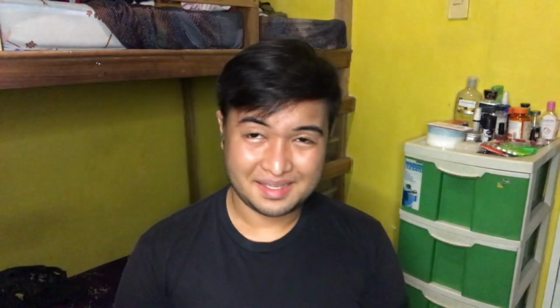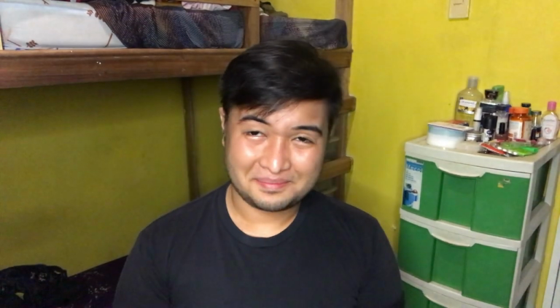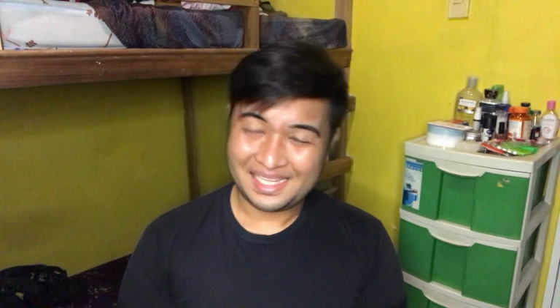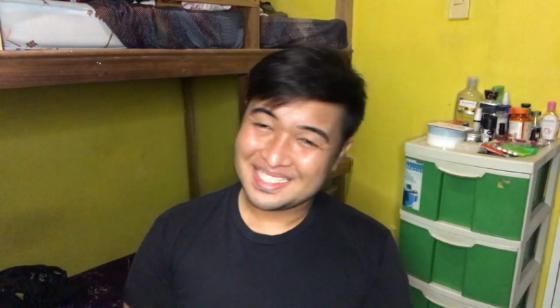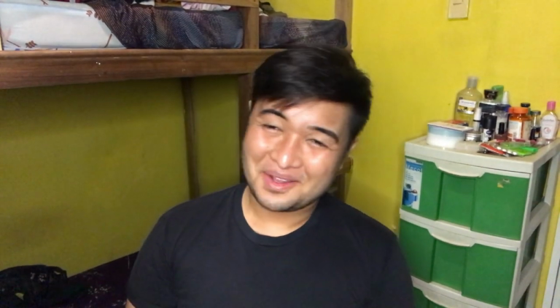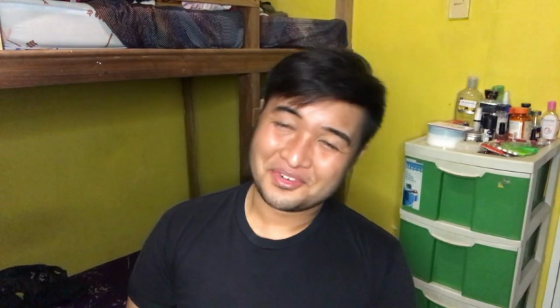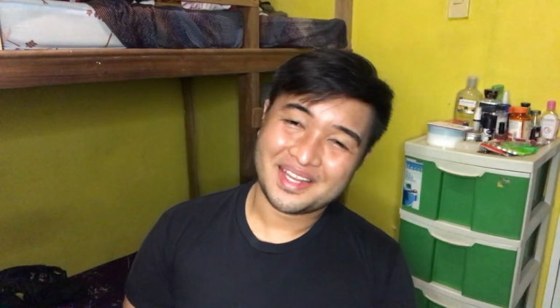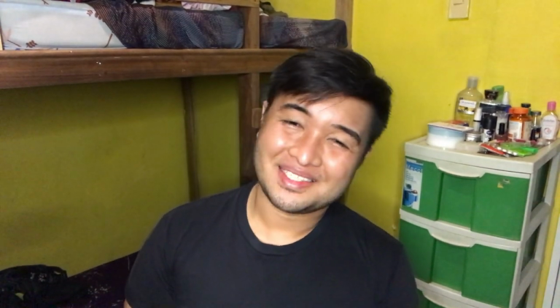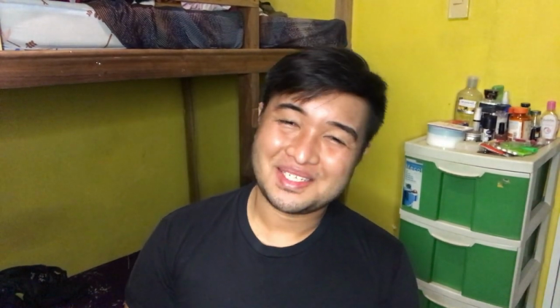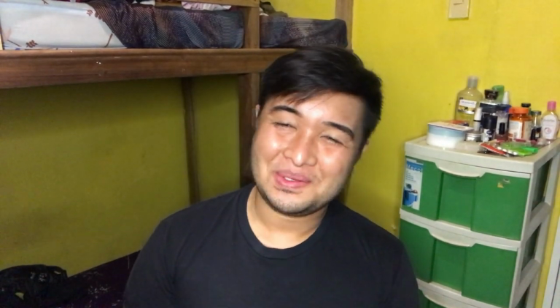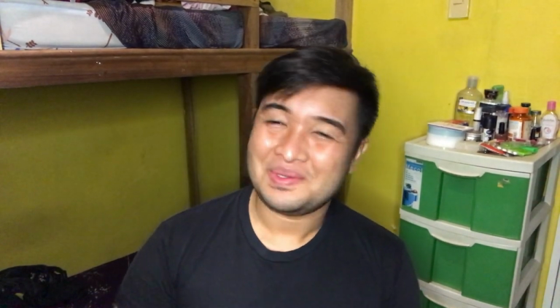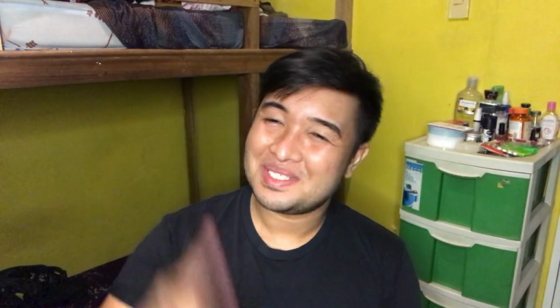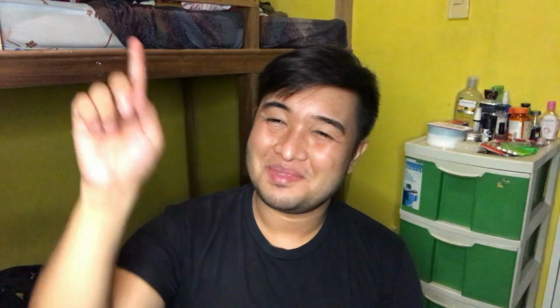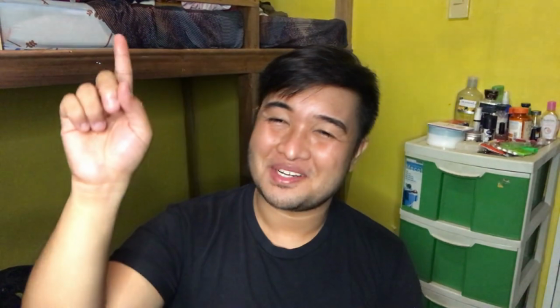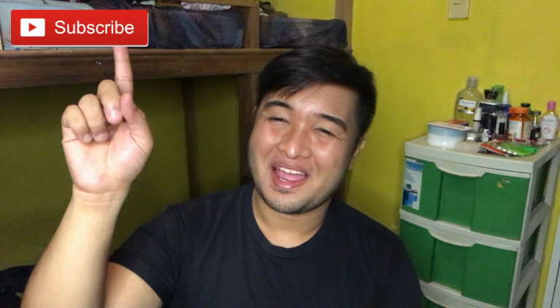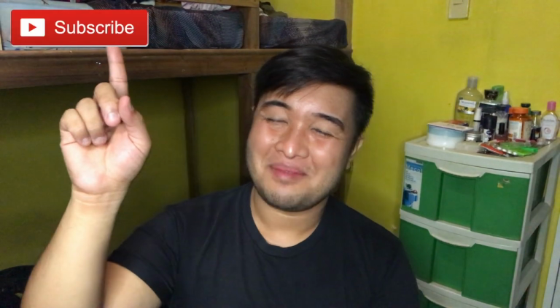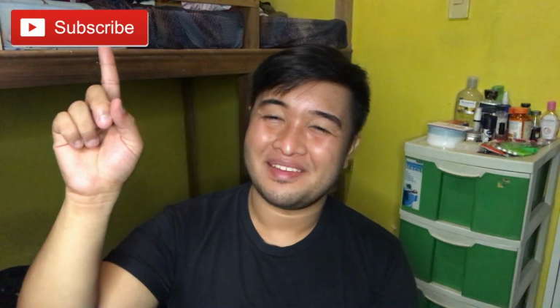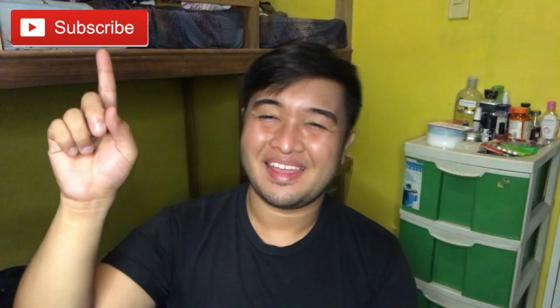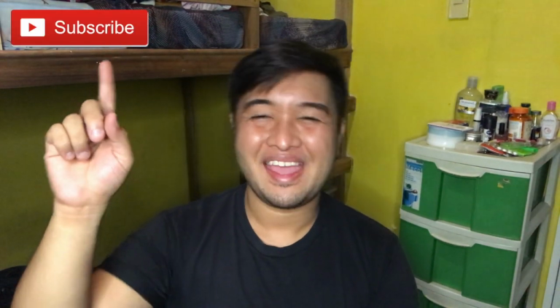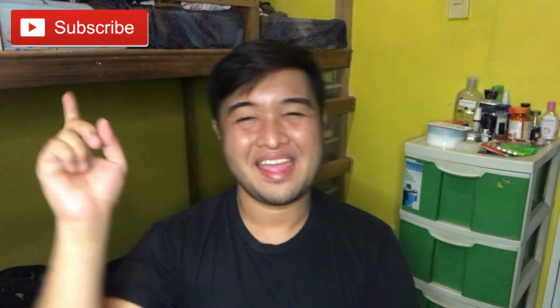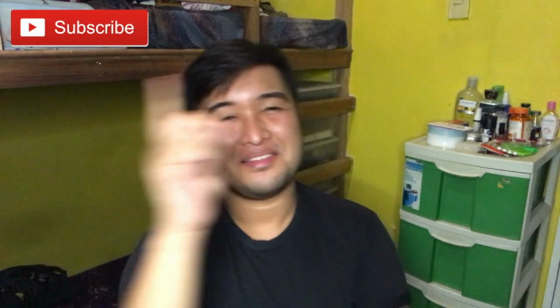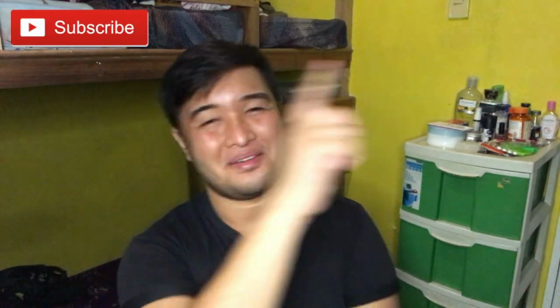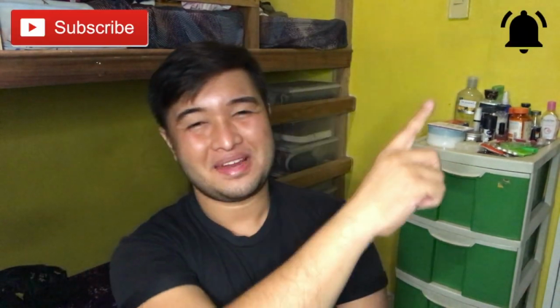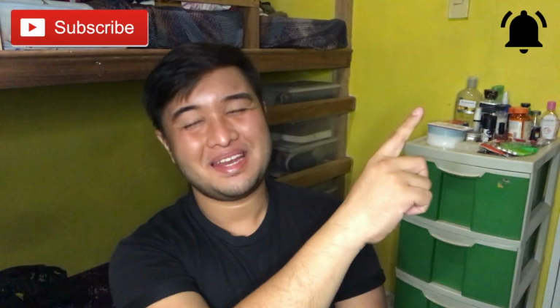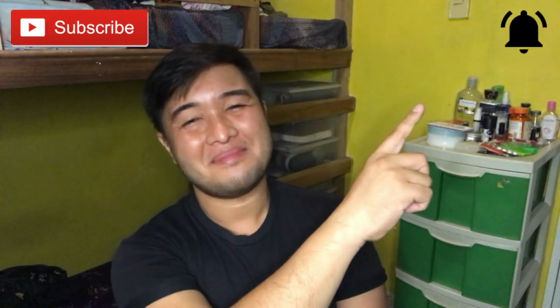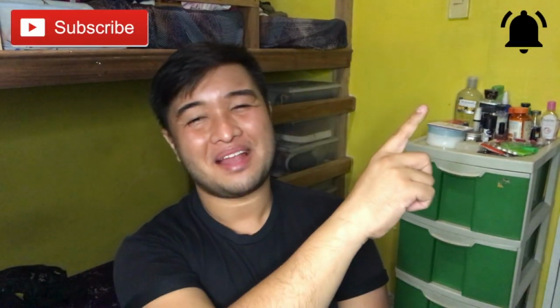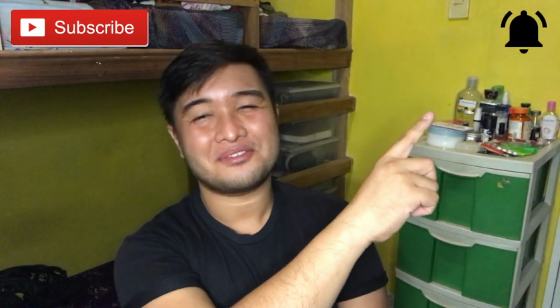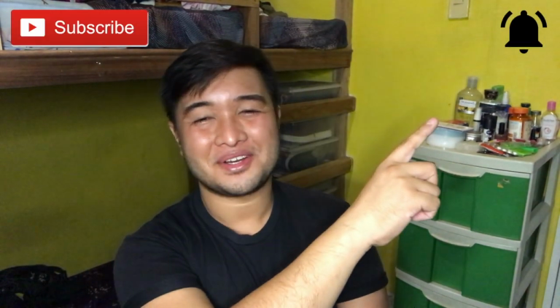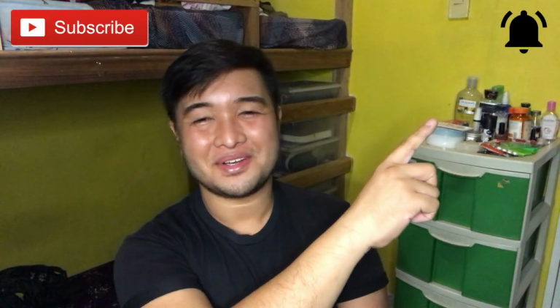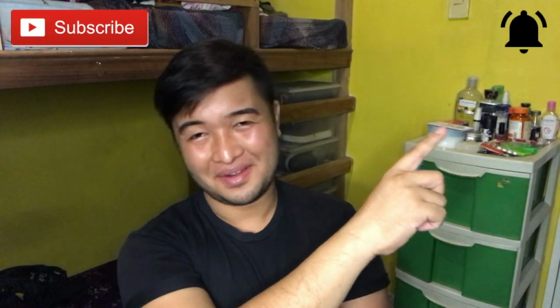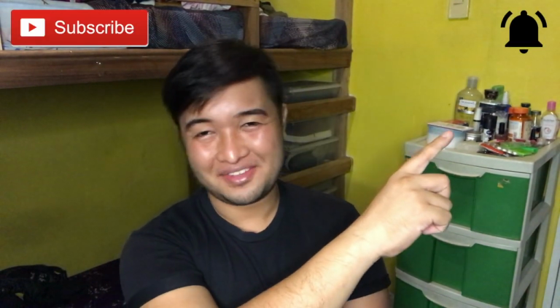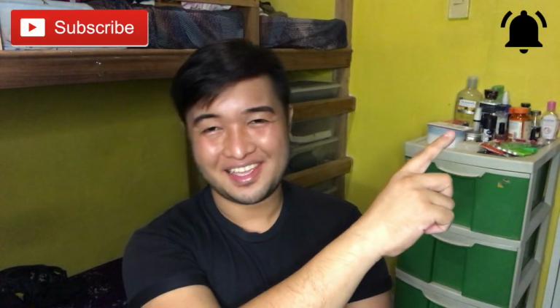Please don't forget to subscribe and ring the bell for your notification.